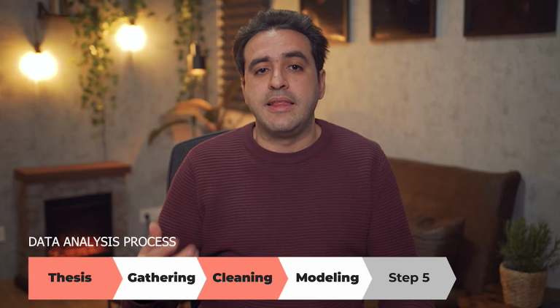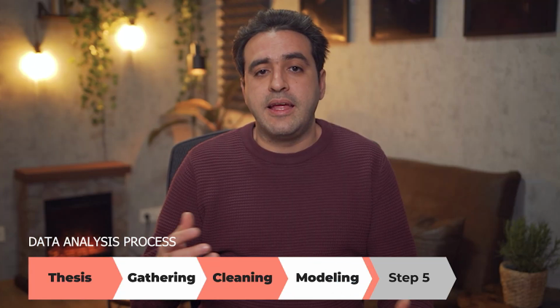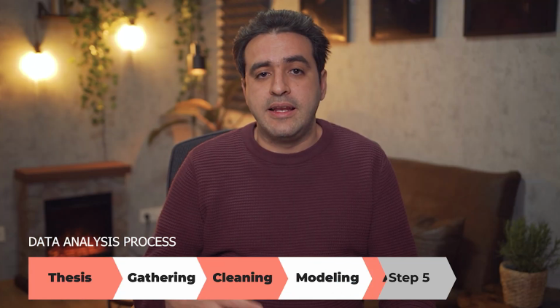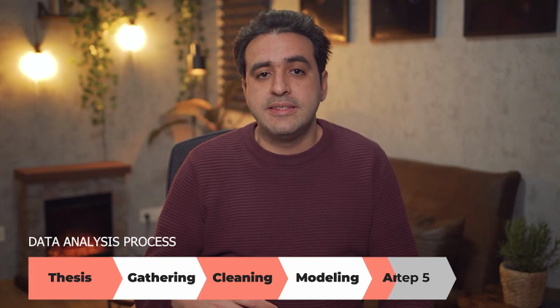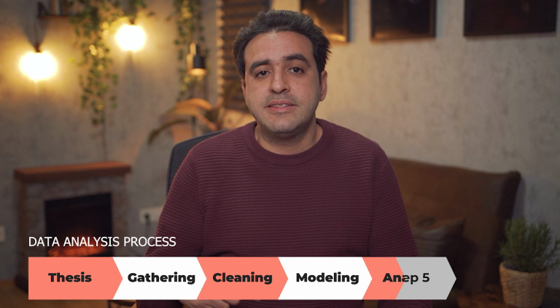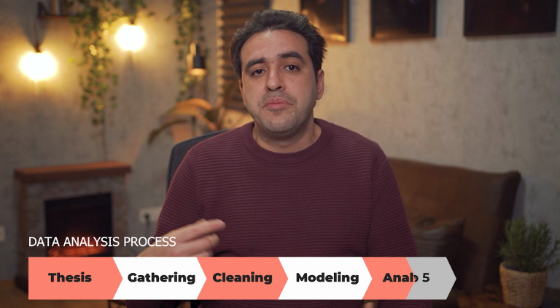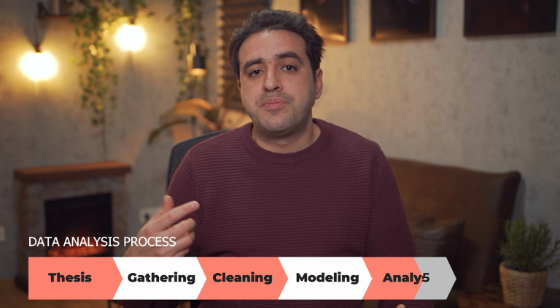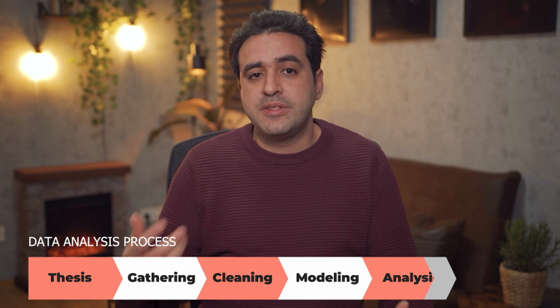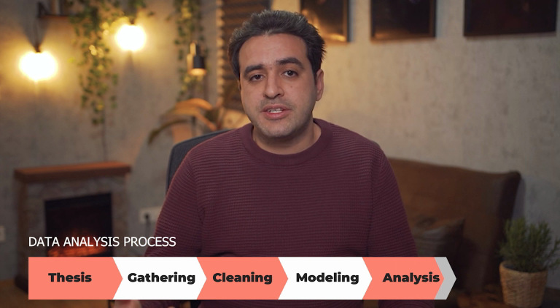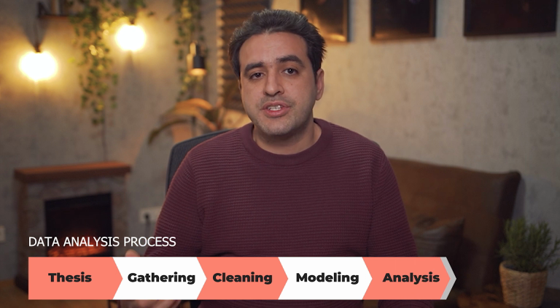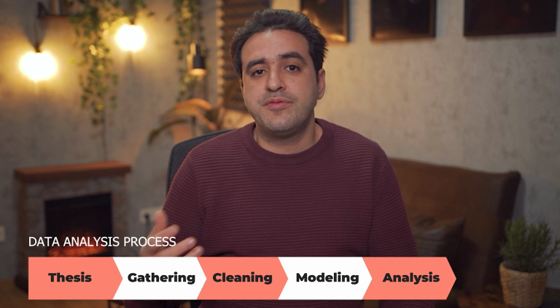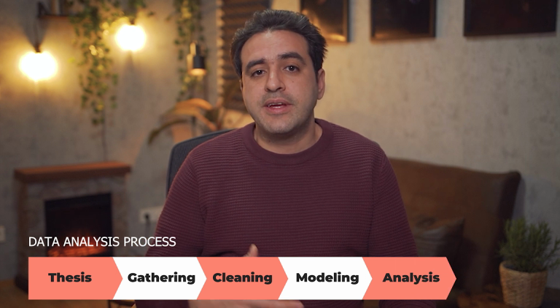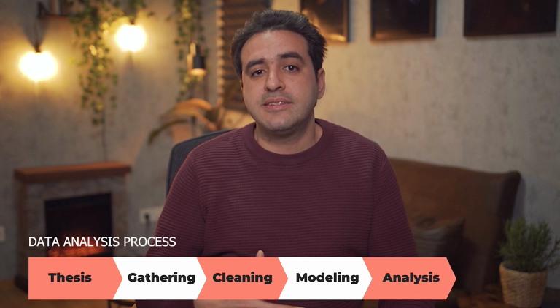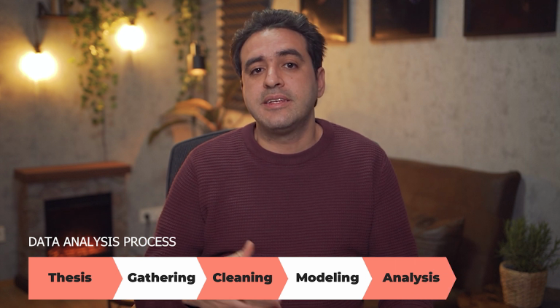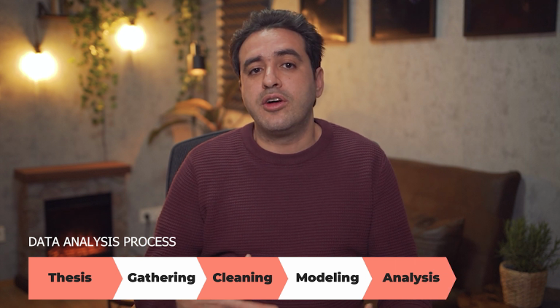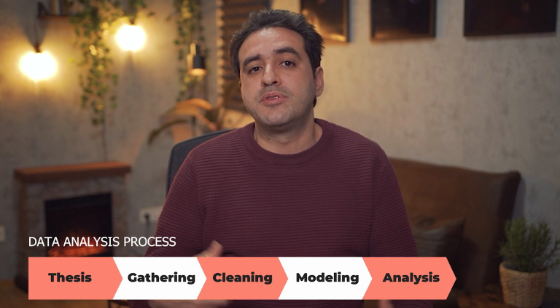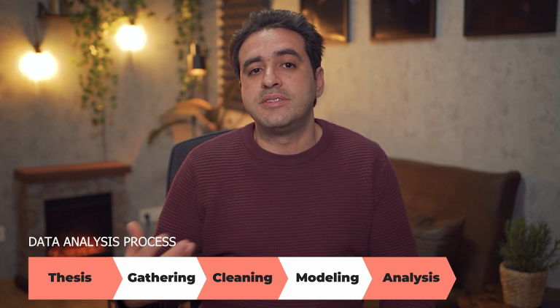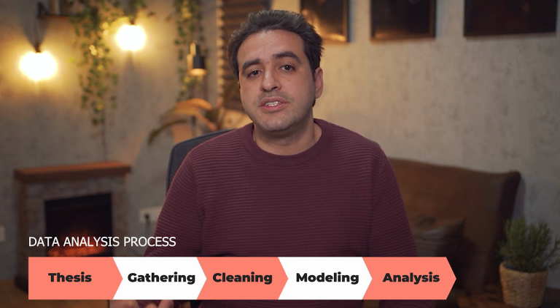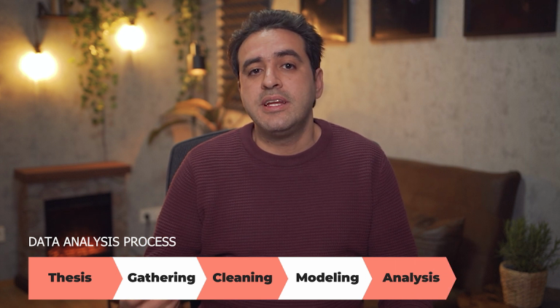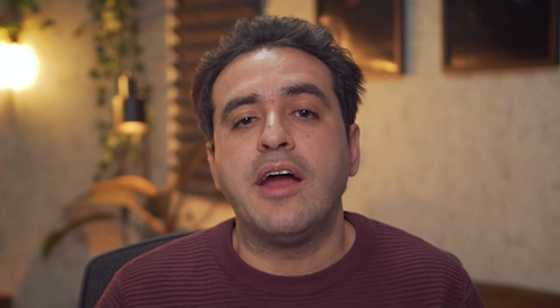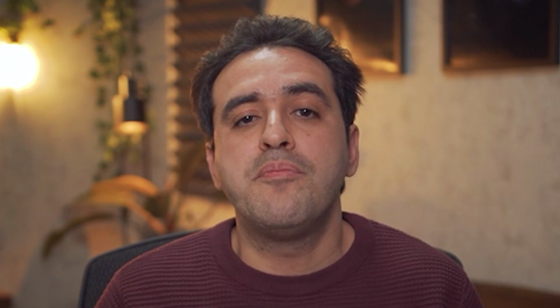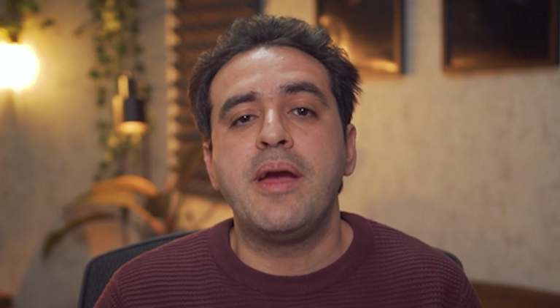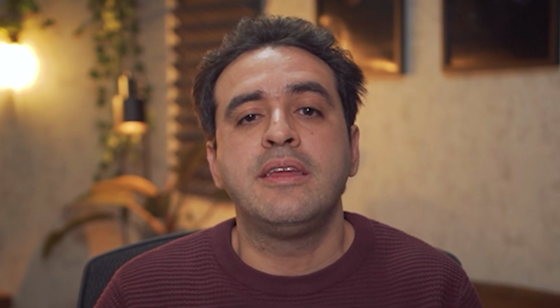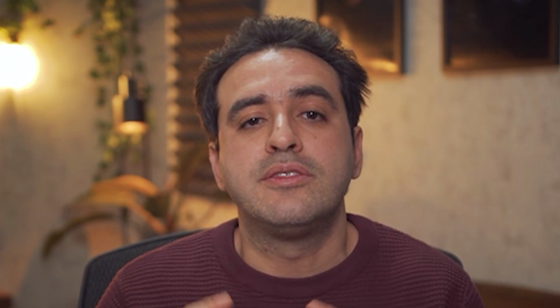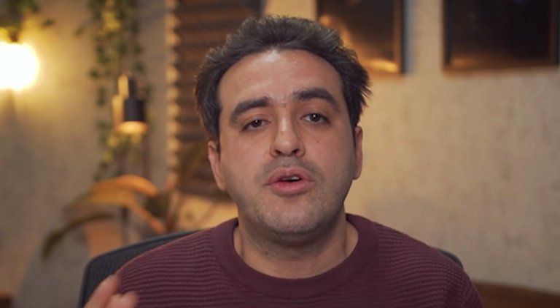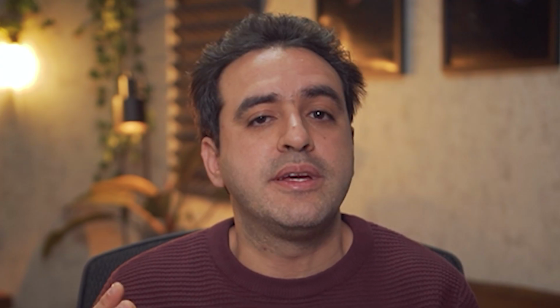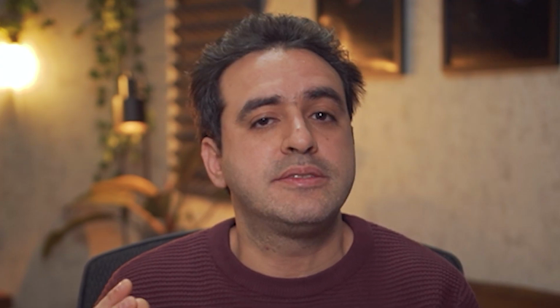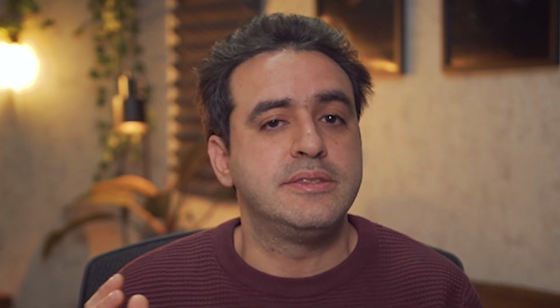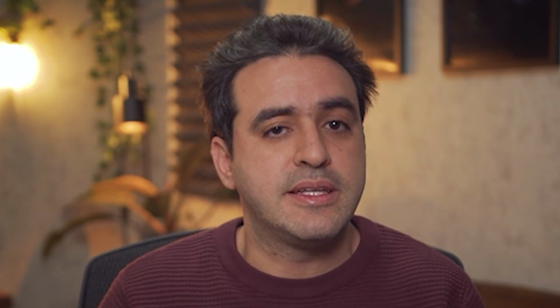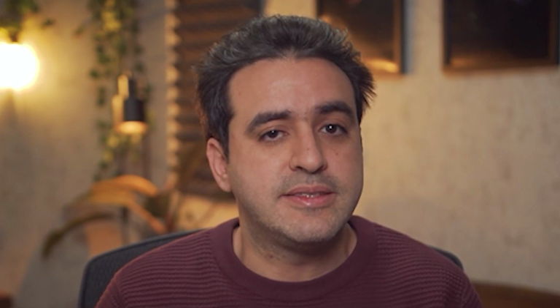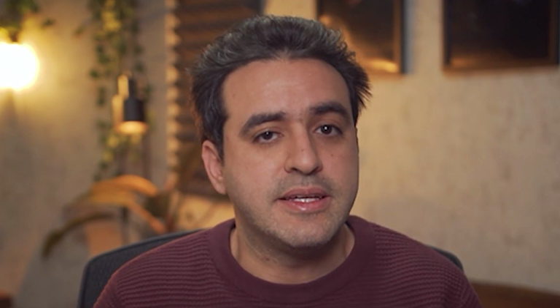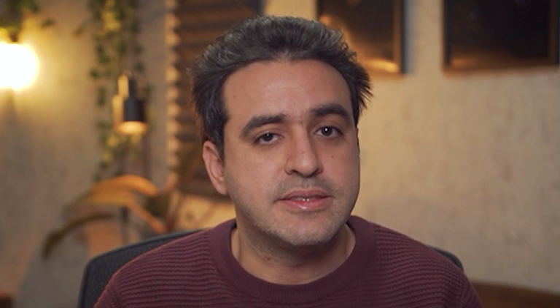Data analysis, prediction, forecasting, and optimization are the main topics in data science.